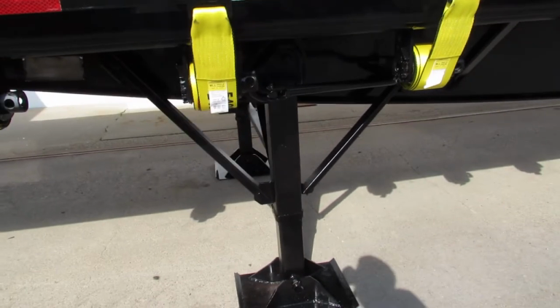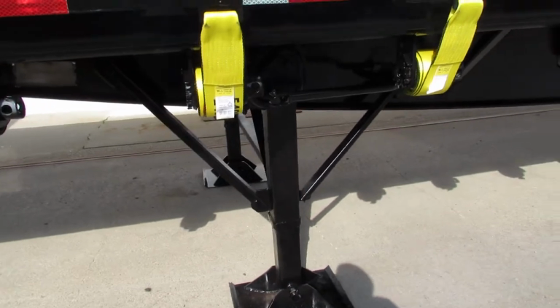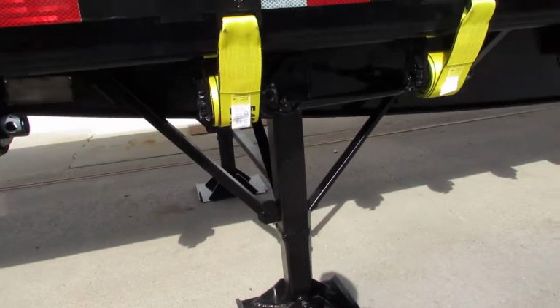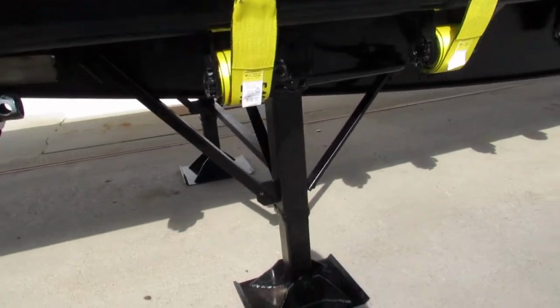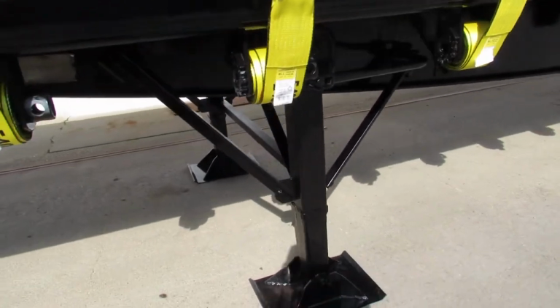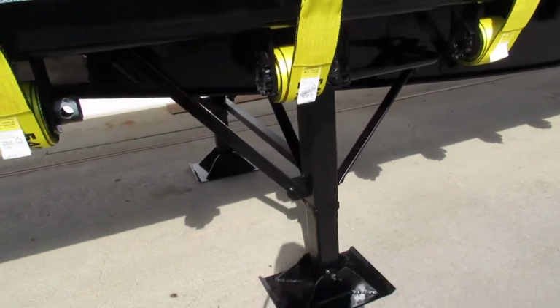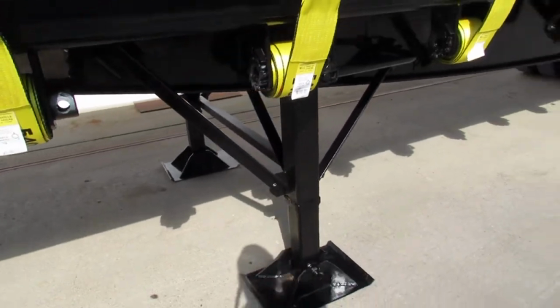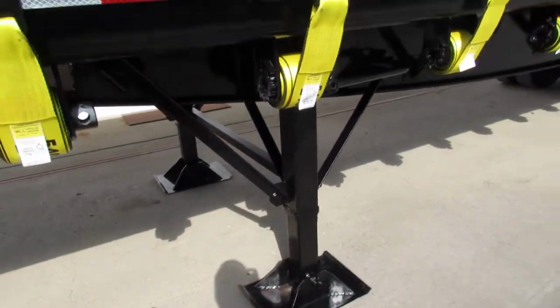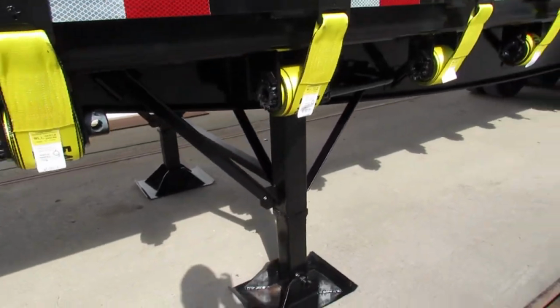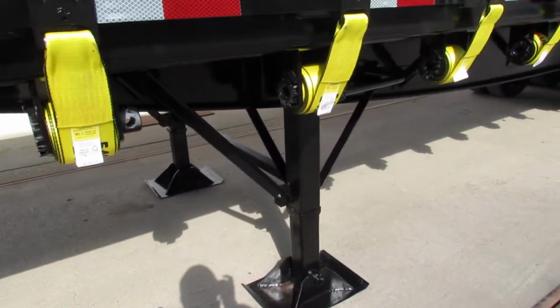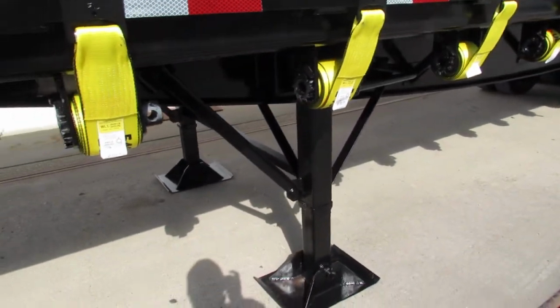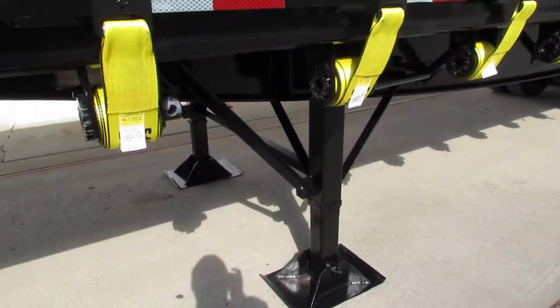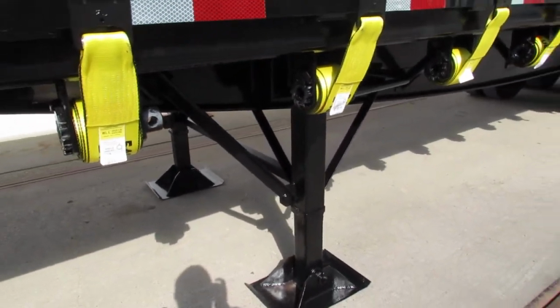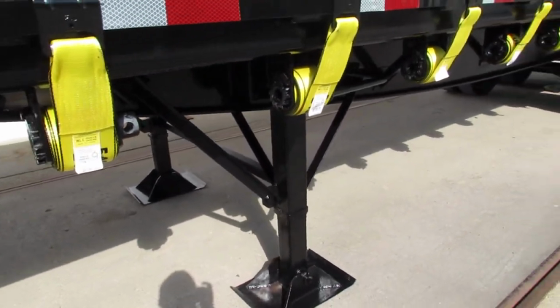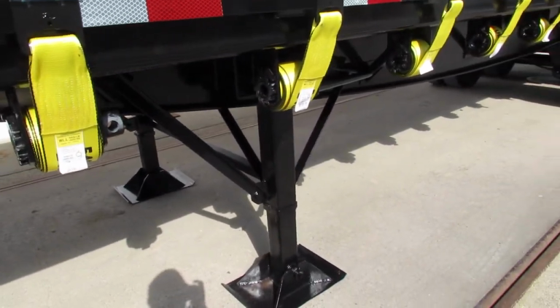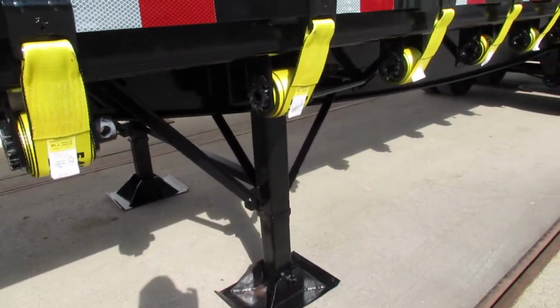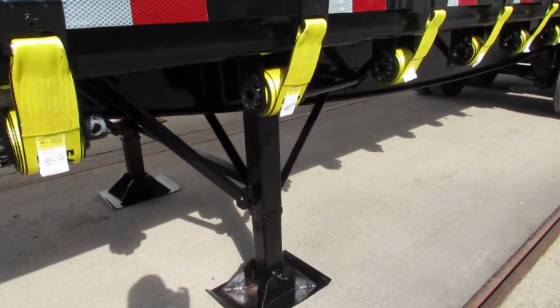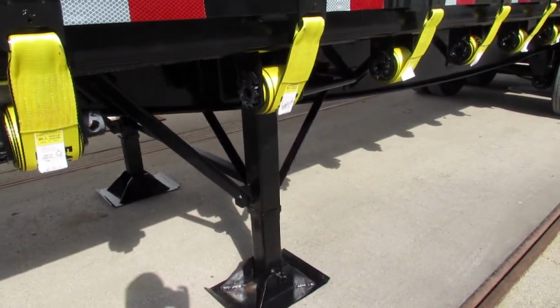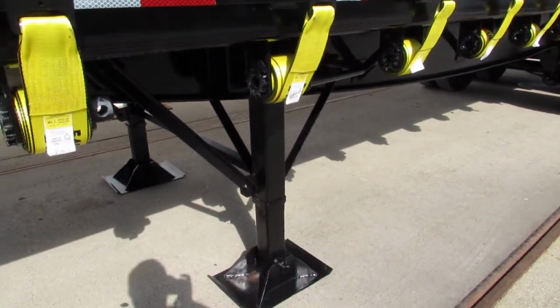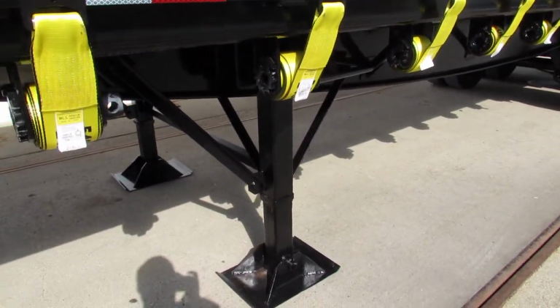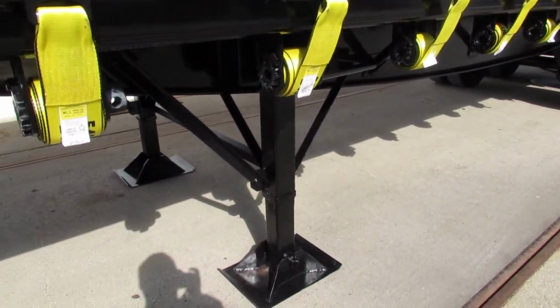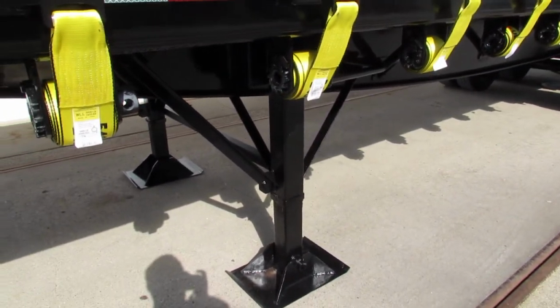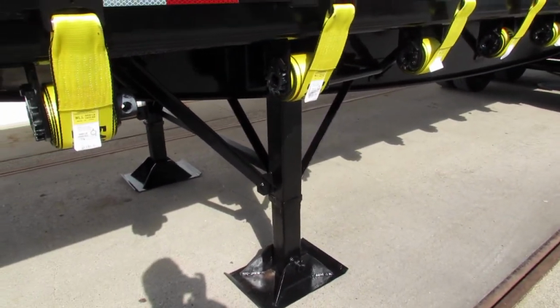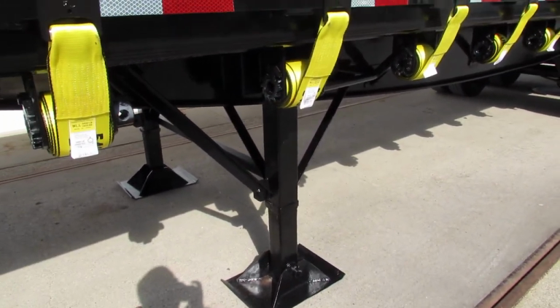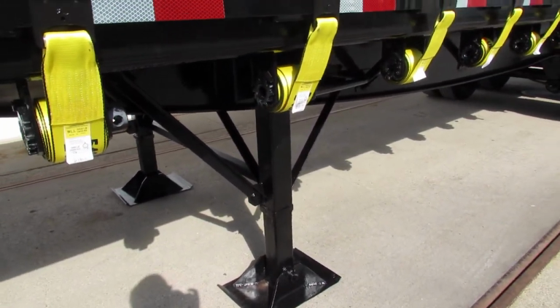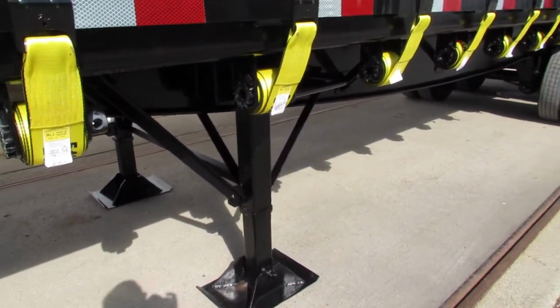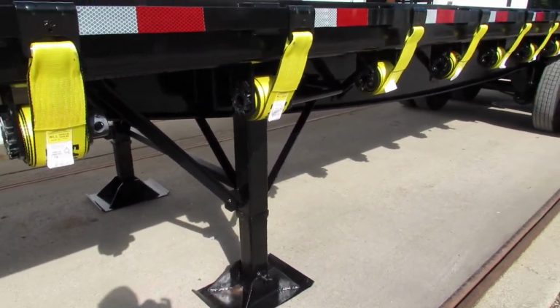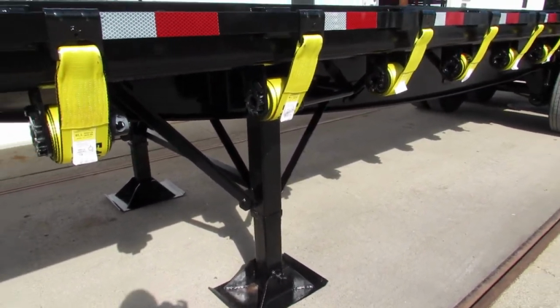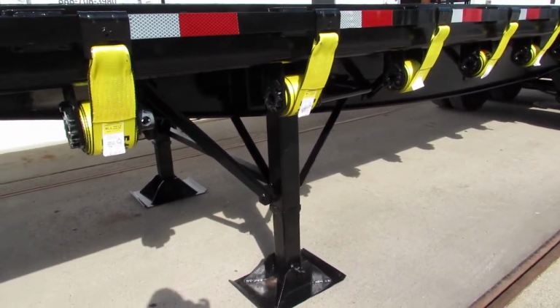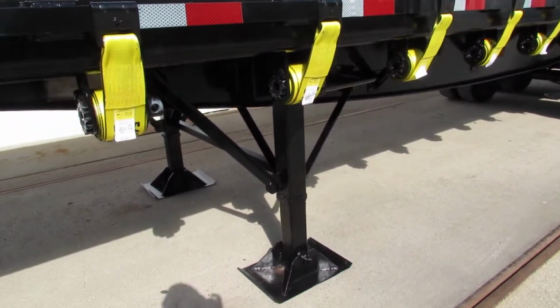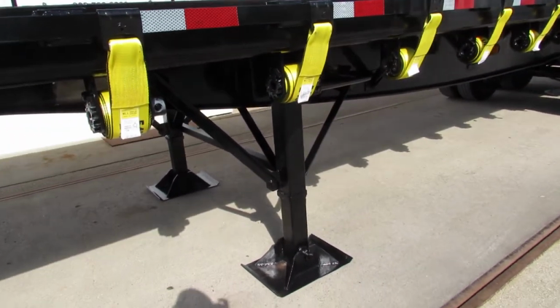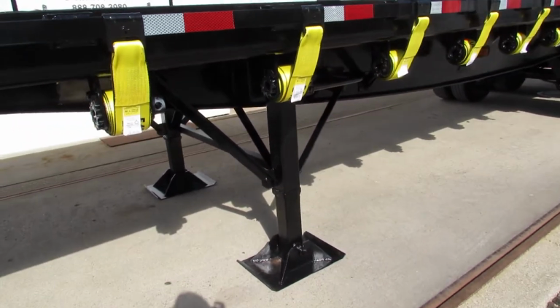Landing gear — all gears are working. Everything has been checked and verified on this unit.